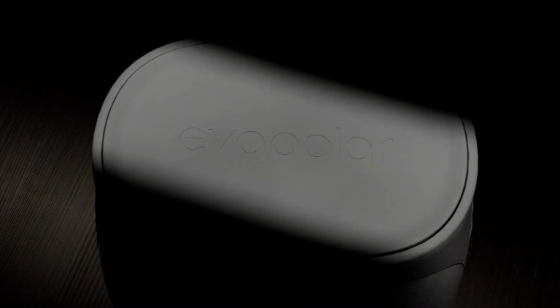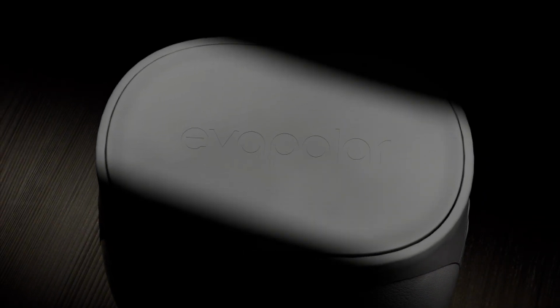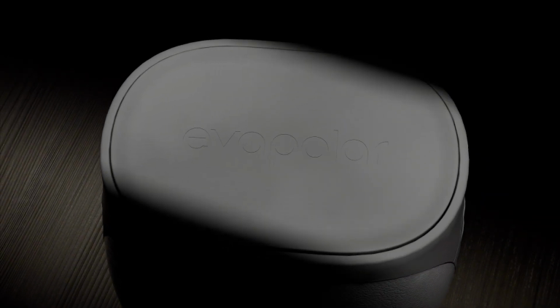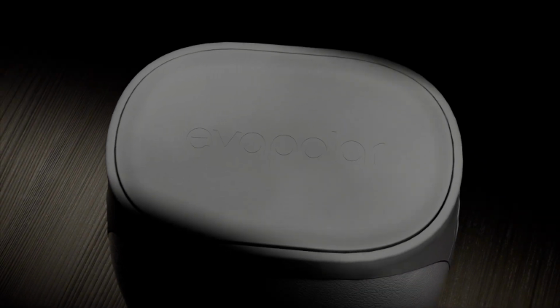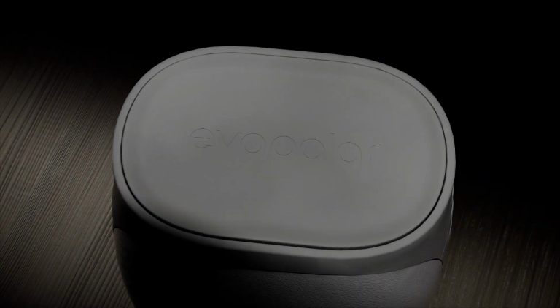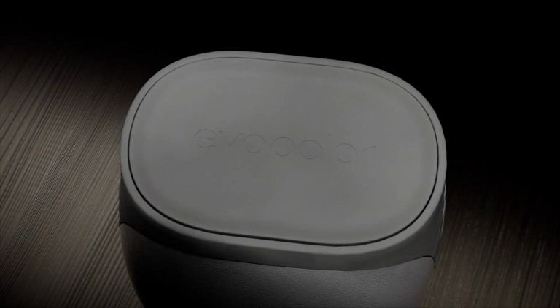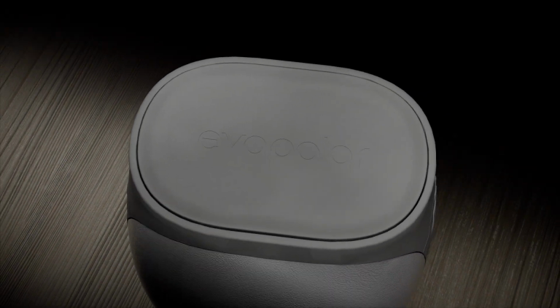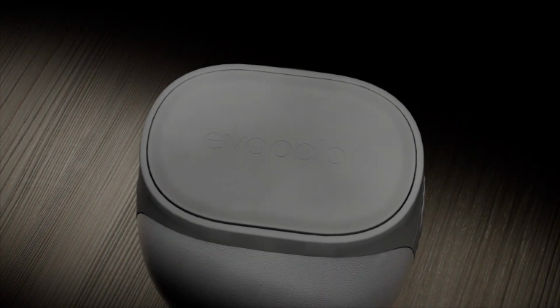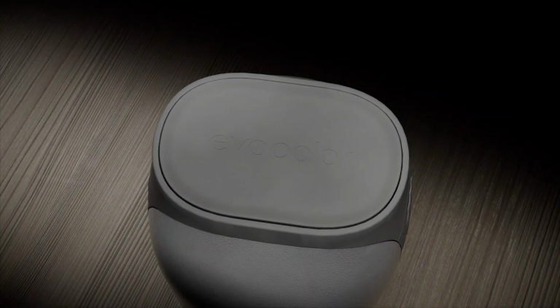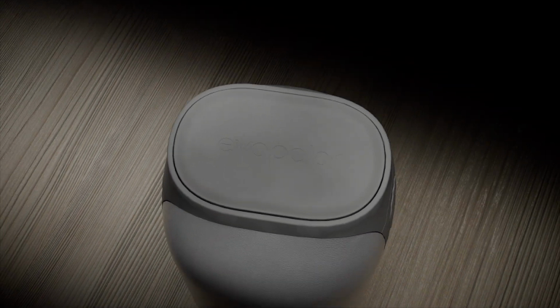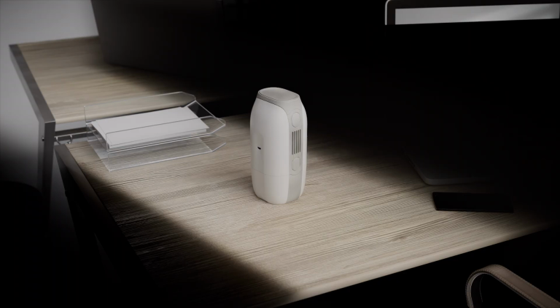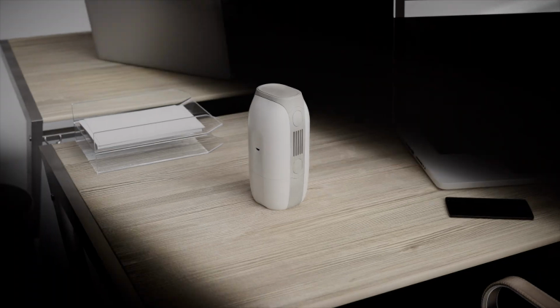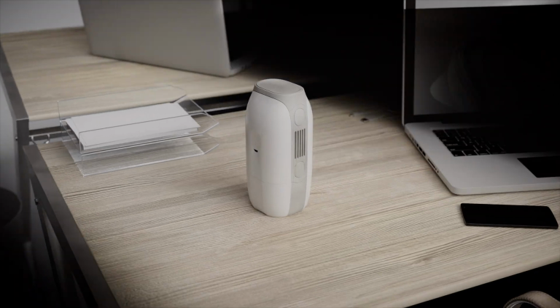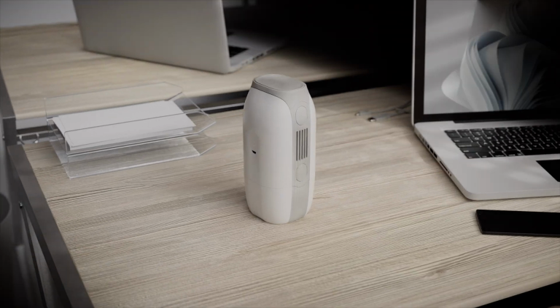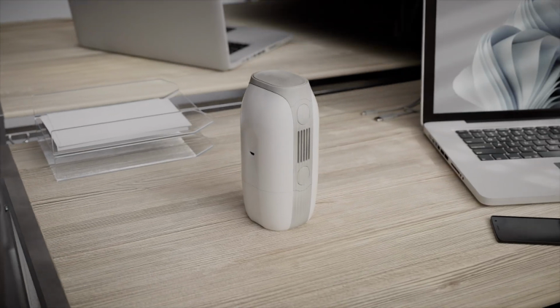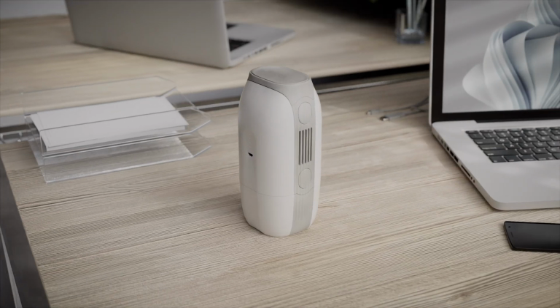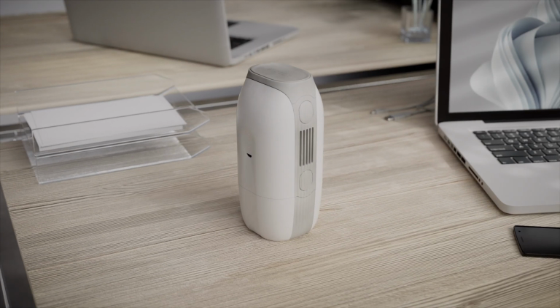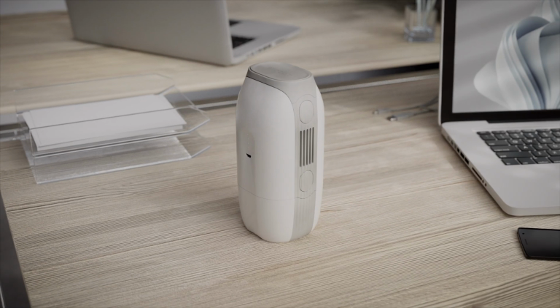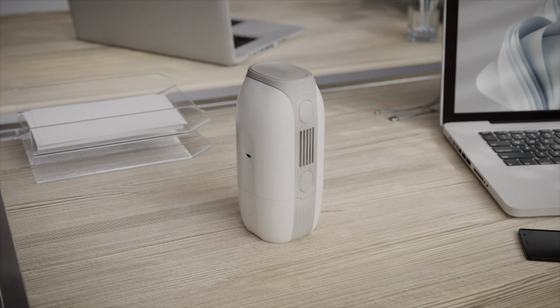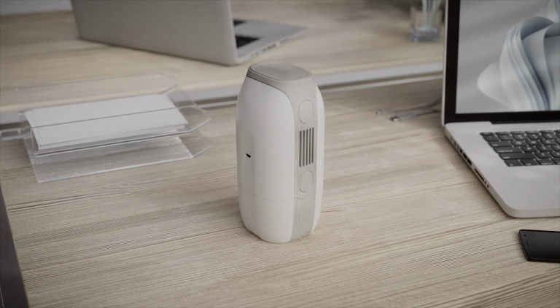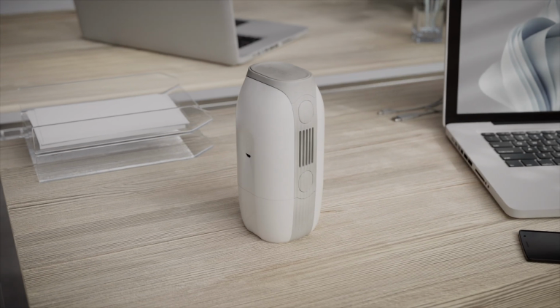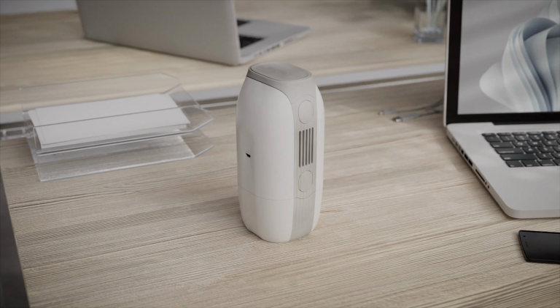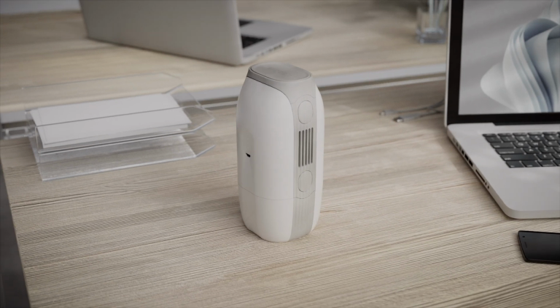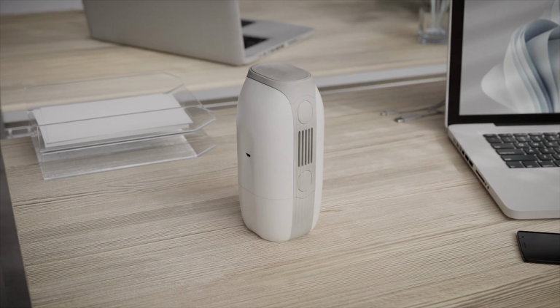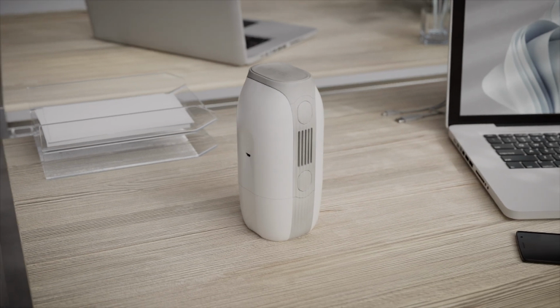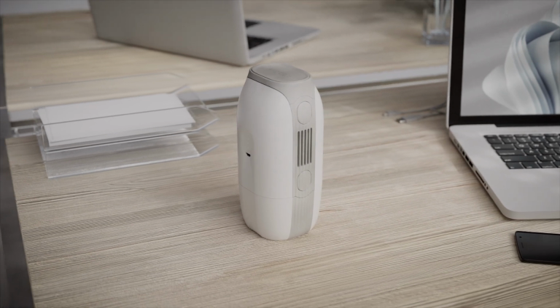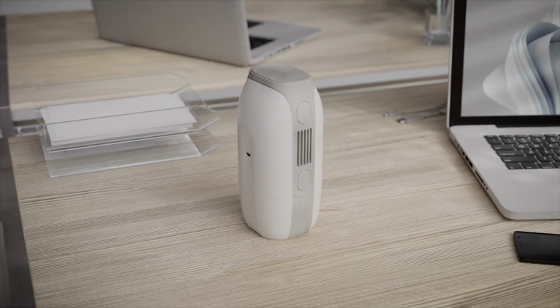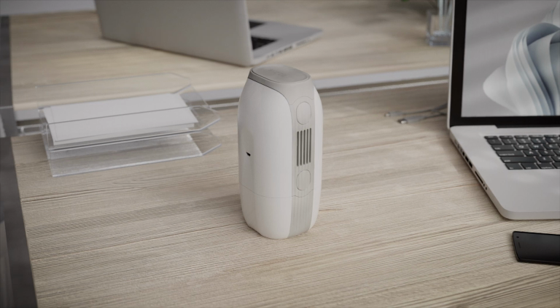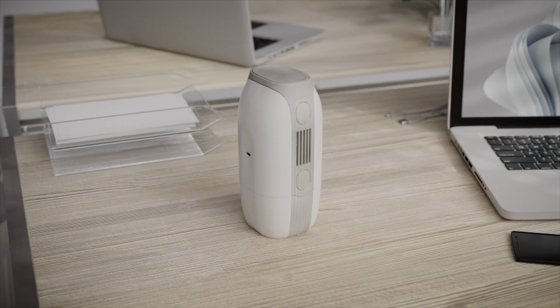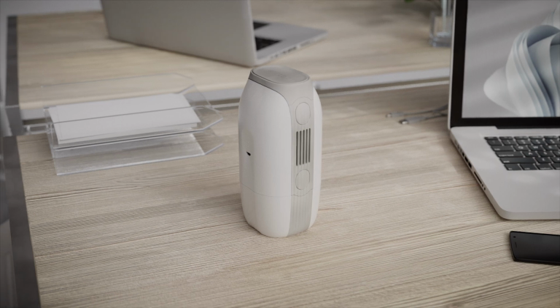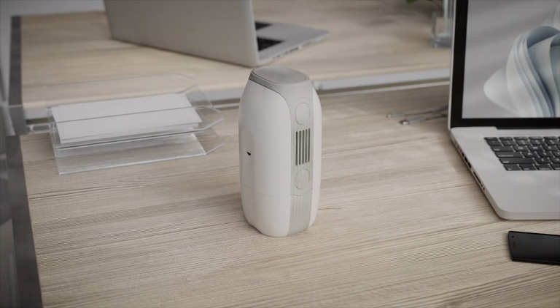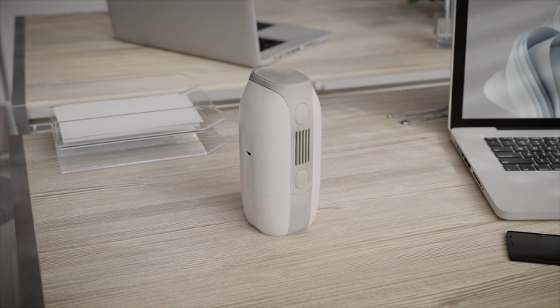Meet Evapure, the world's greatest breakthrough in disinfecting air and surfaces.